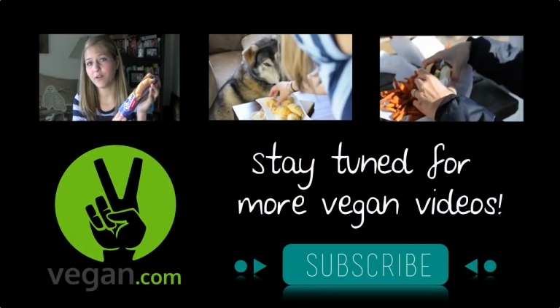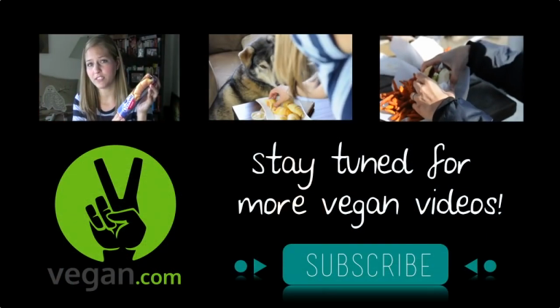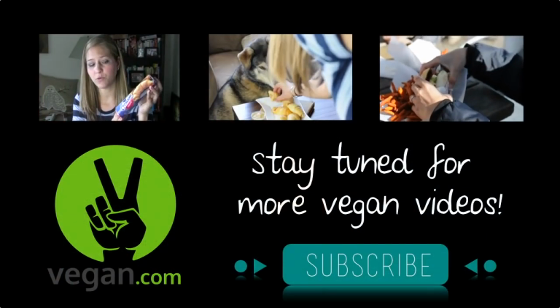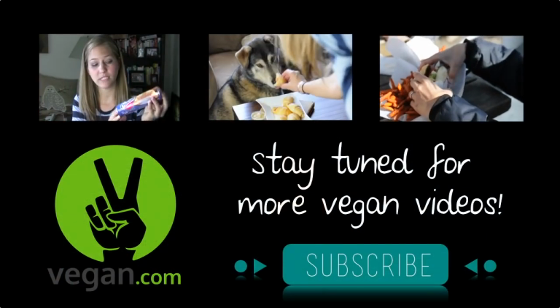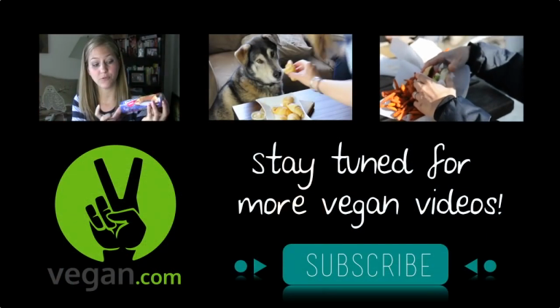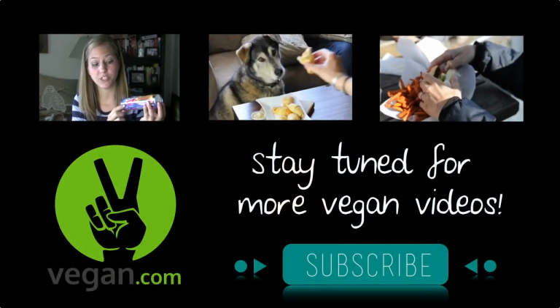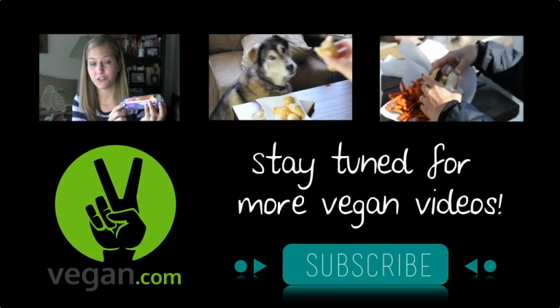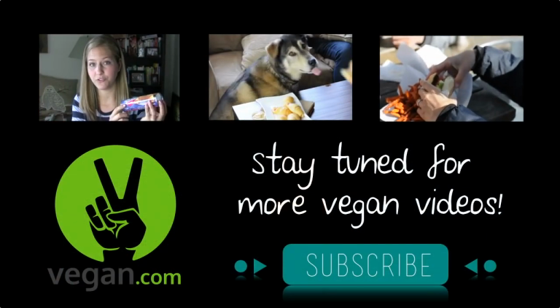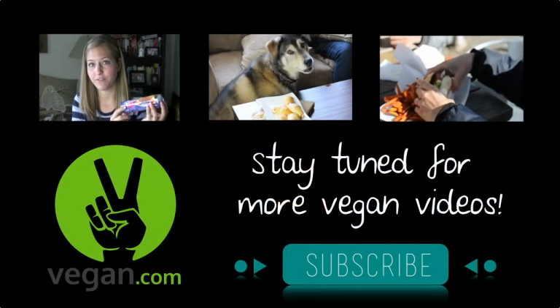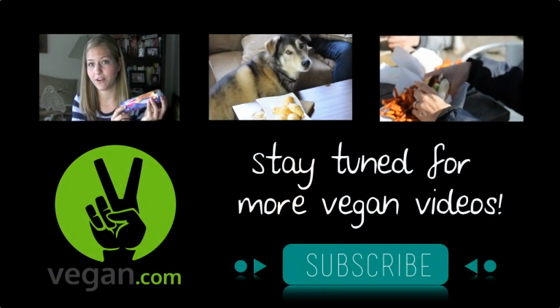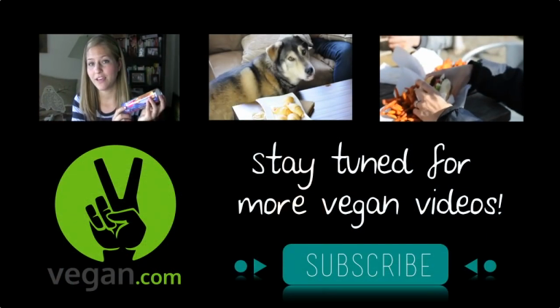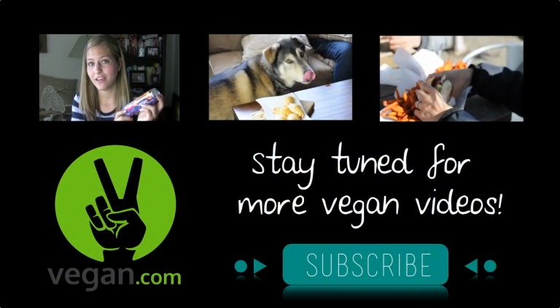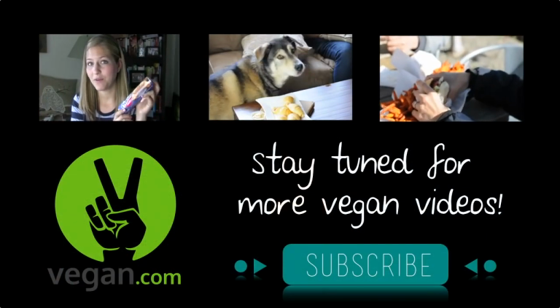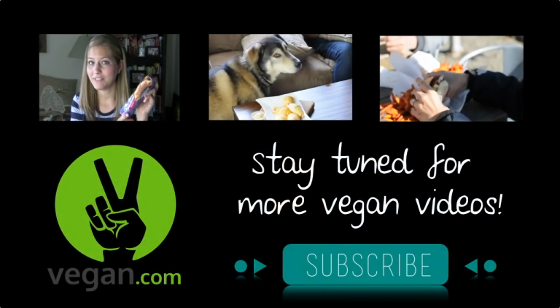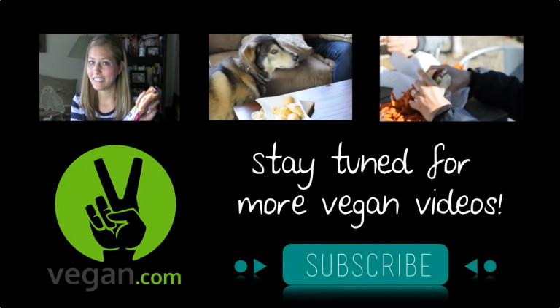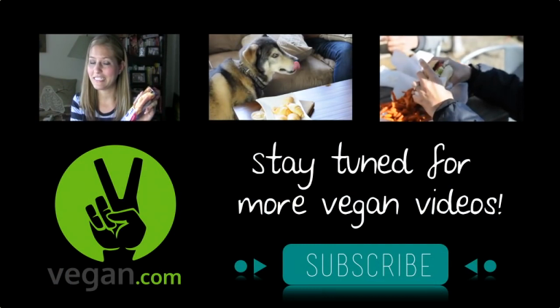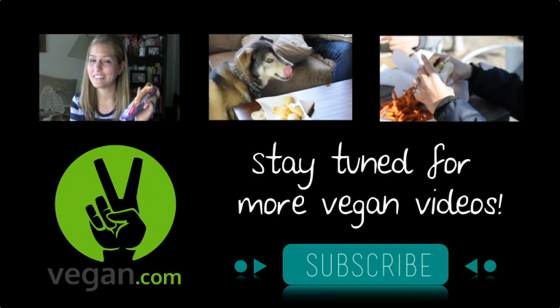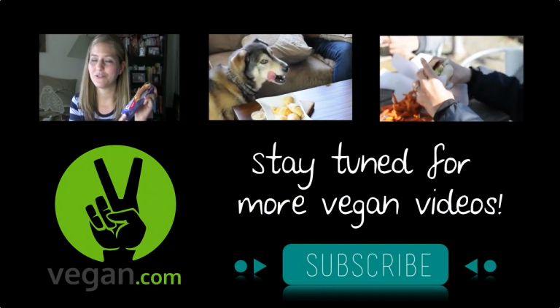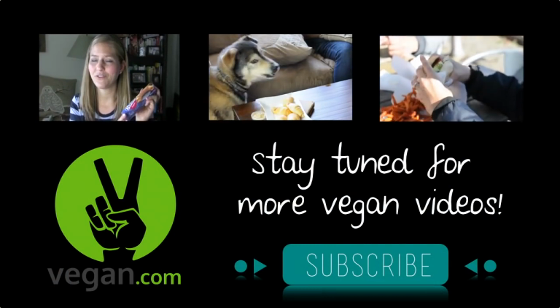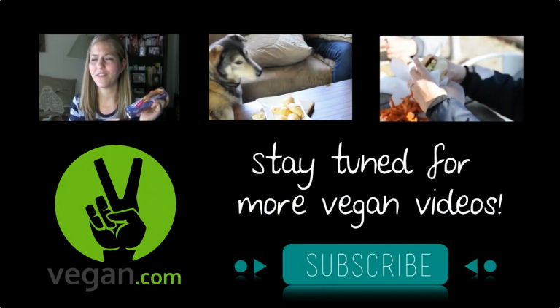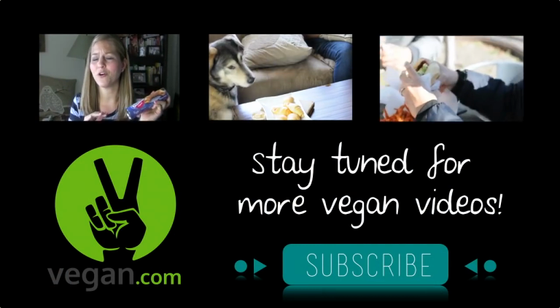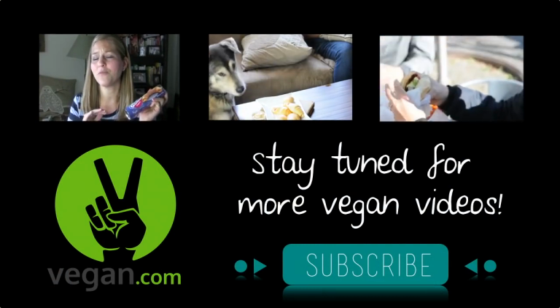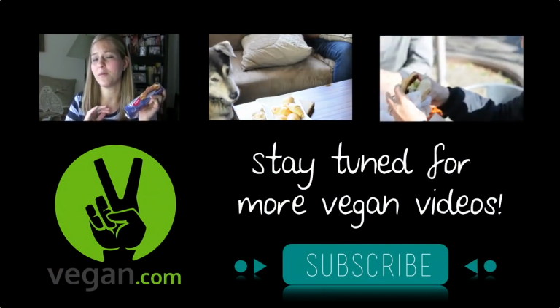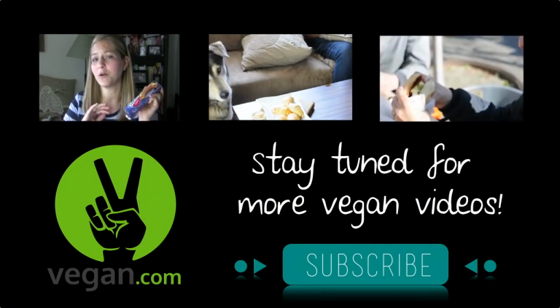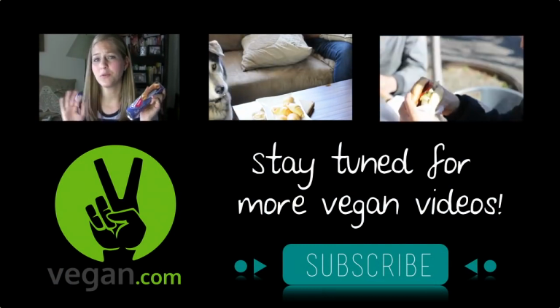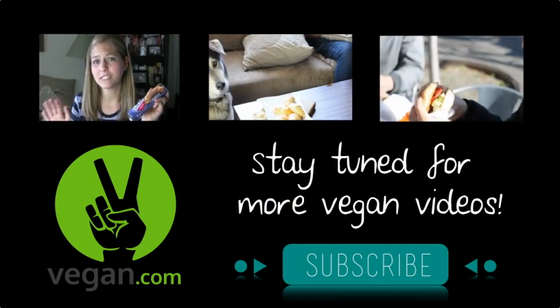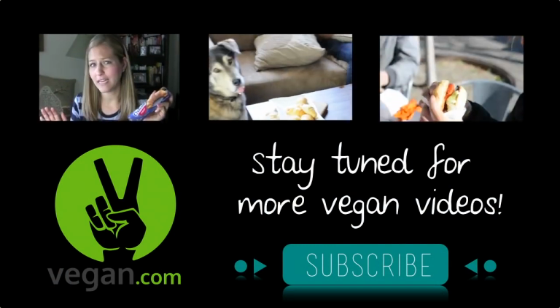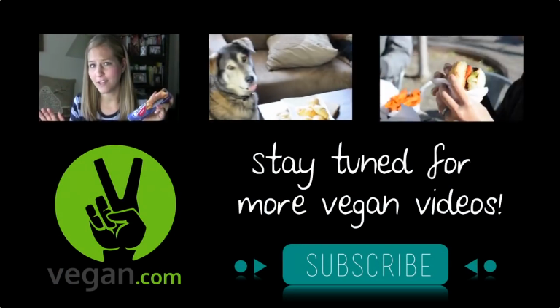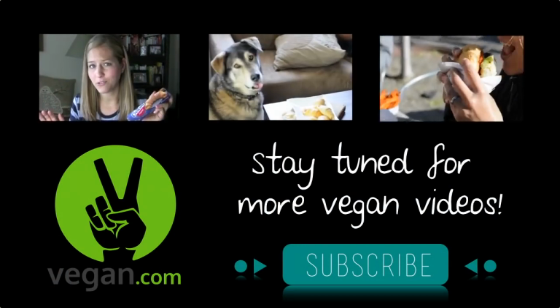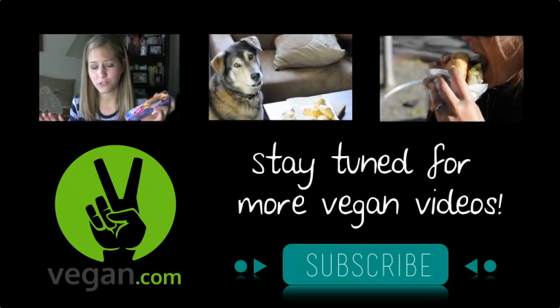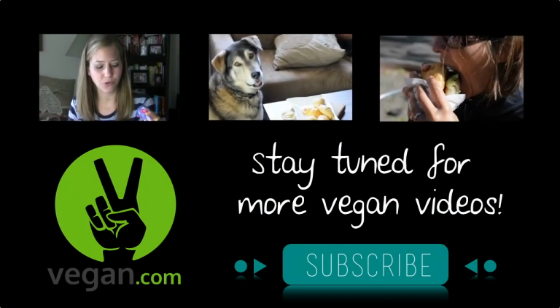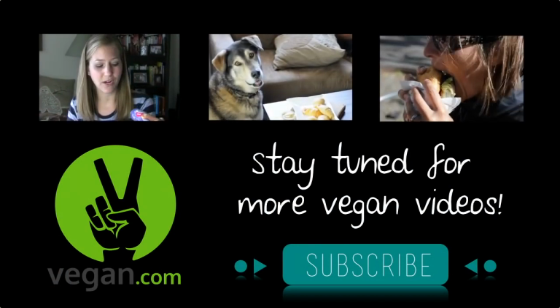Thanks for watching! For more videos, tips, and recipes, click subscribe and visit vegan.com.